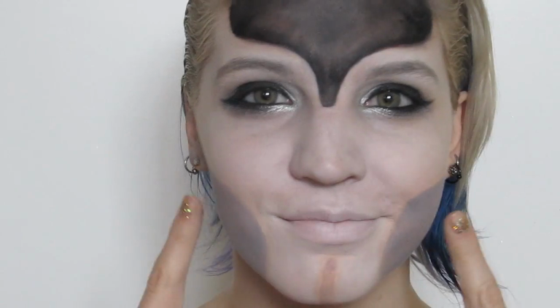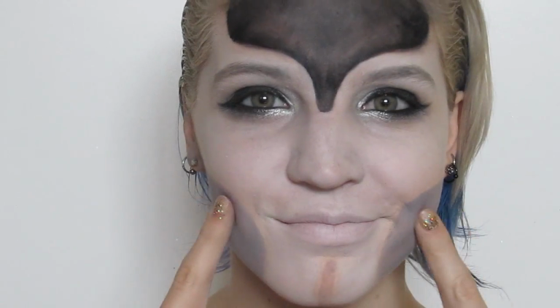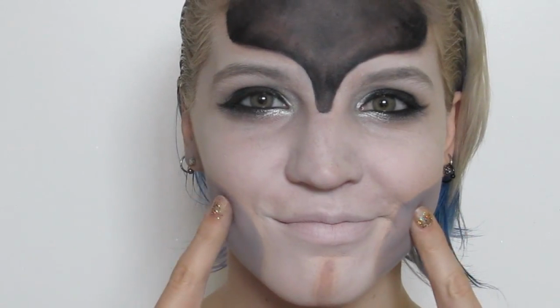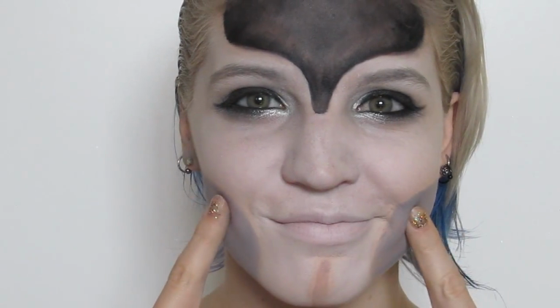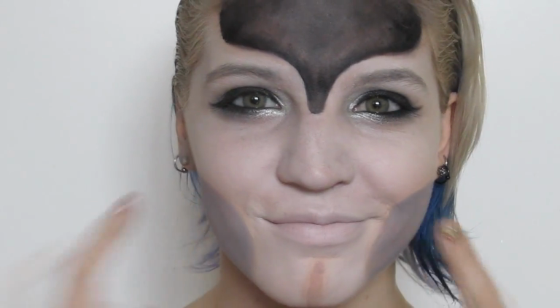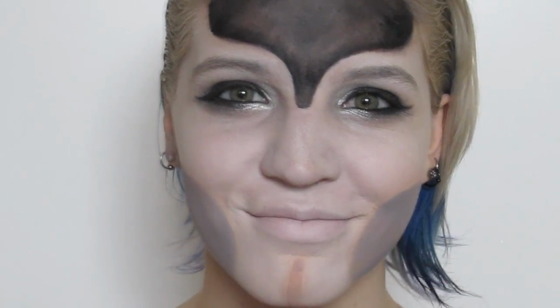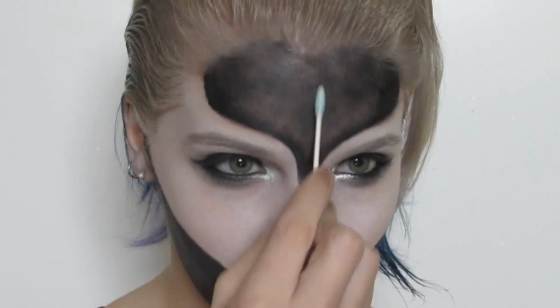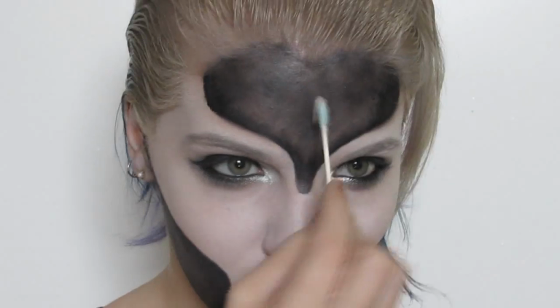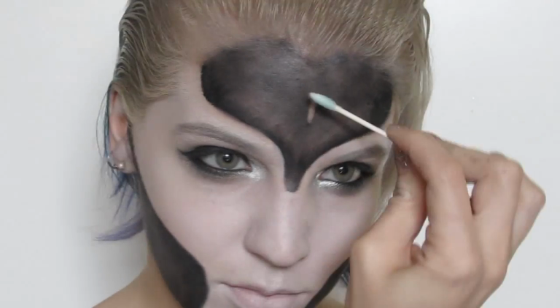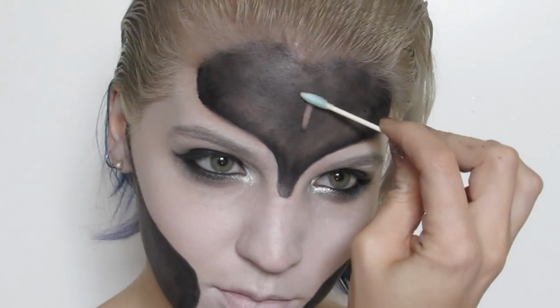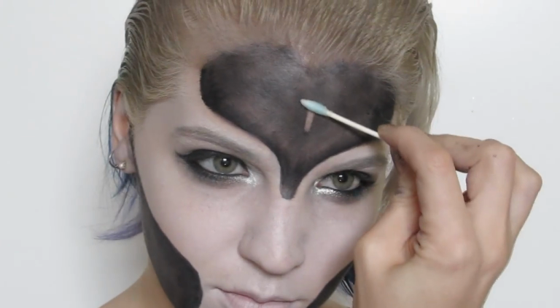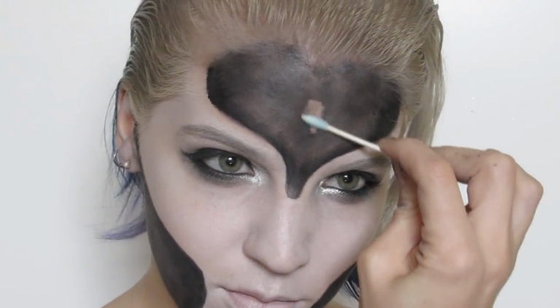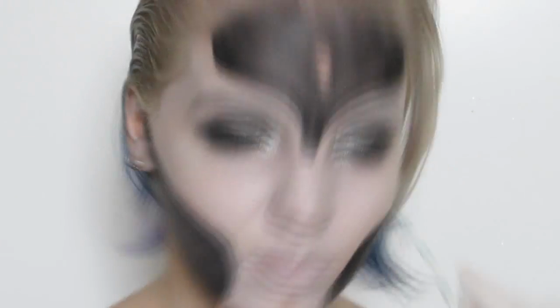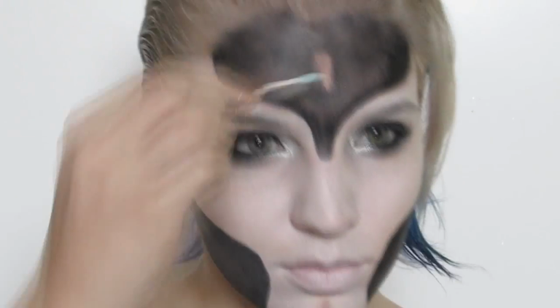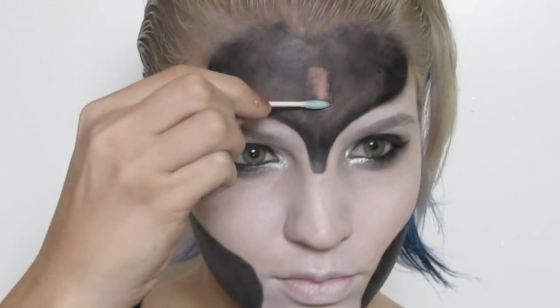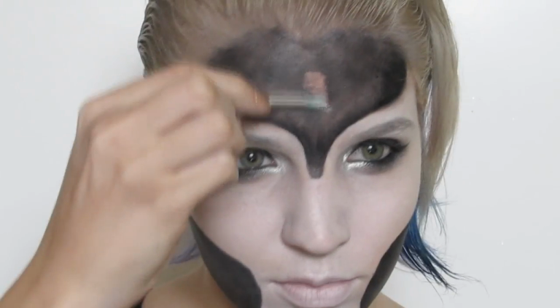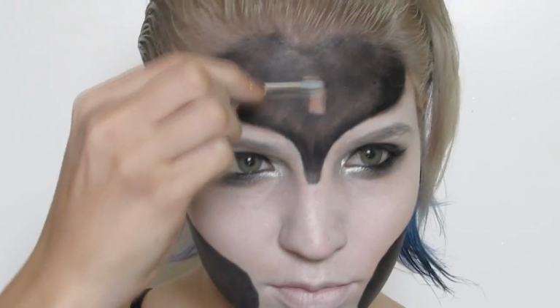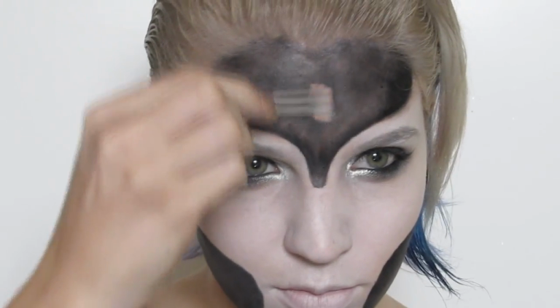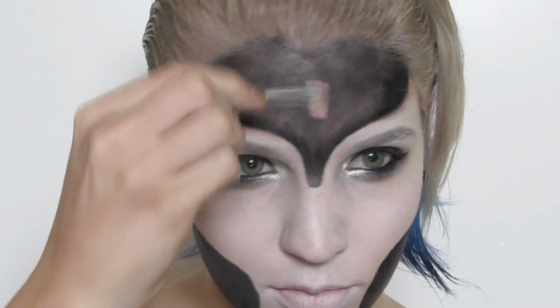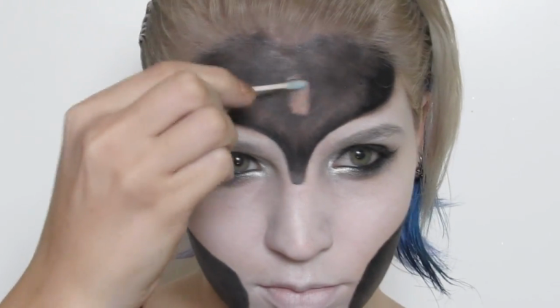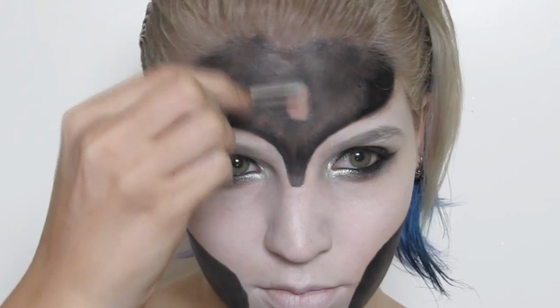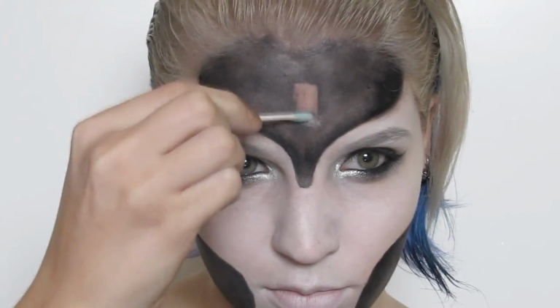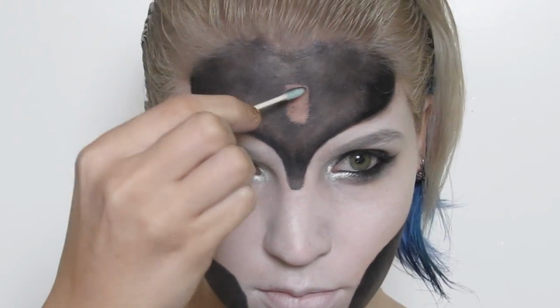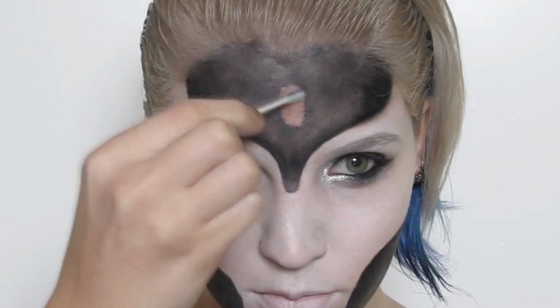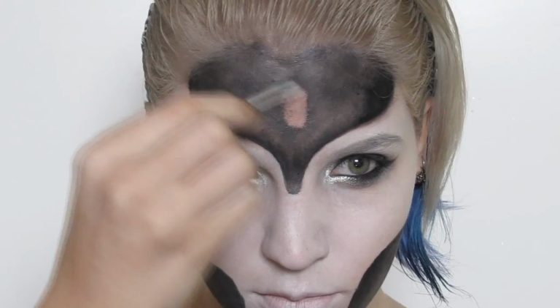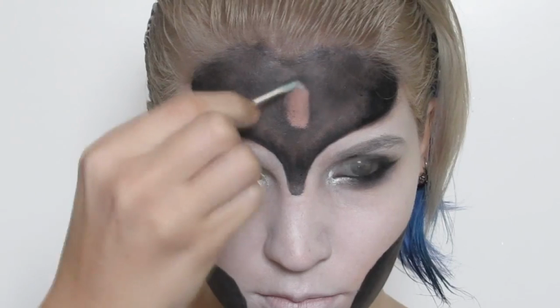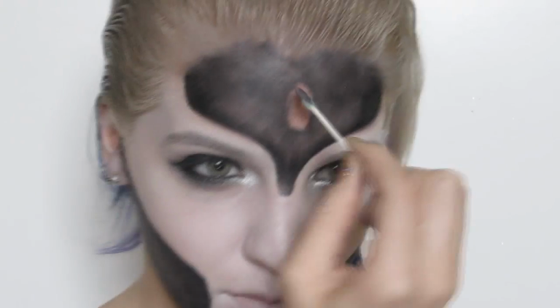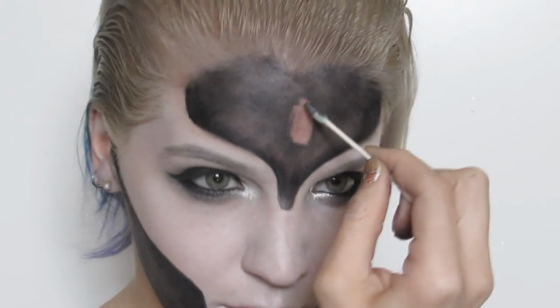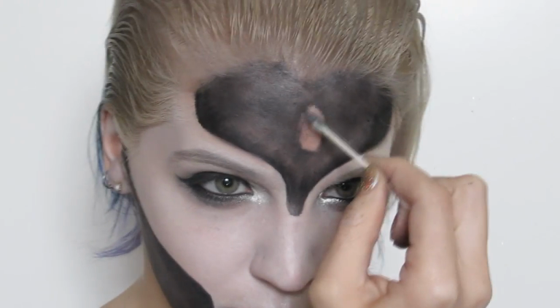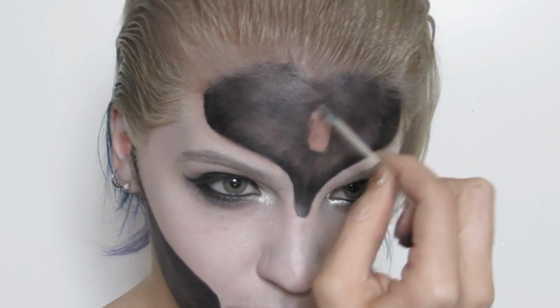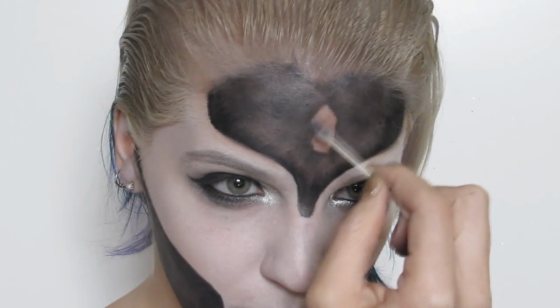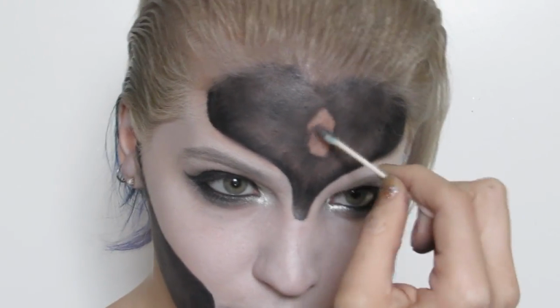I repeated the same step on my cheeks and then used some makeup remover to make room for the gem area that I accidentally filled in.